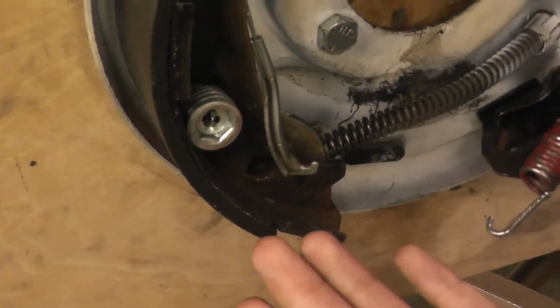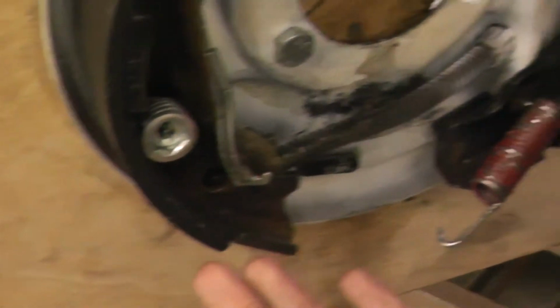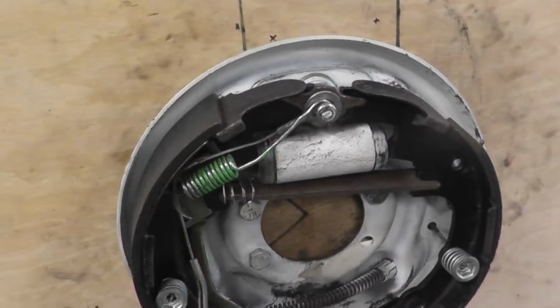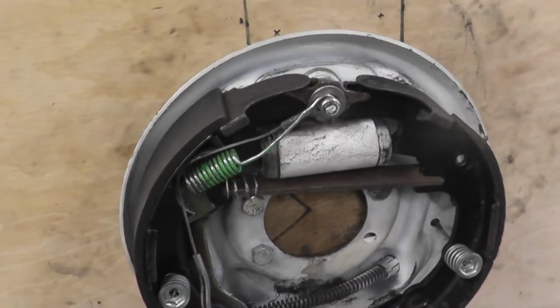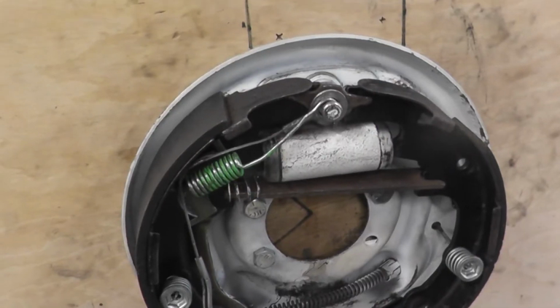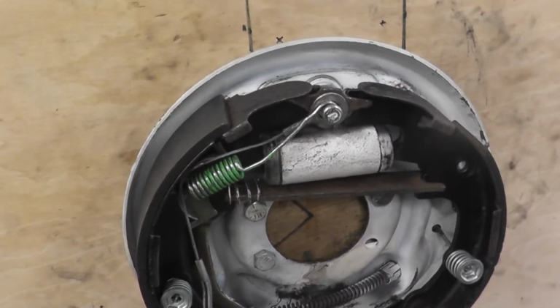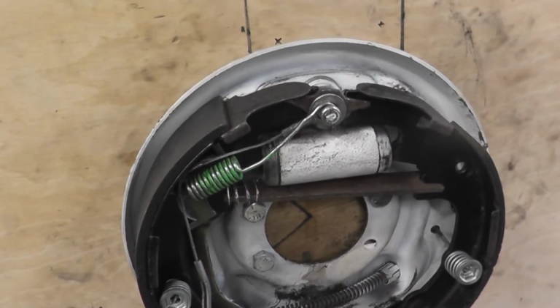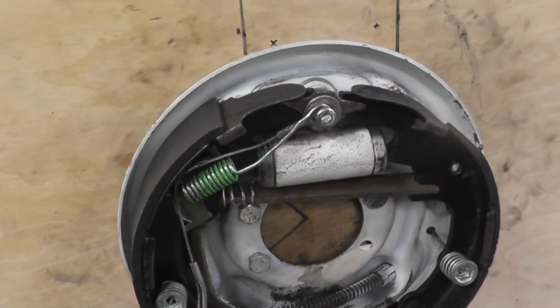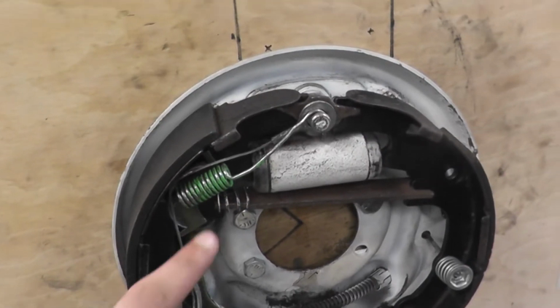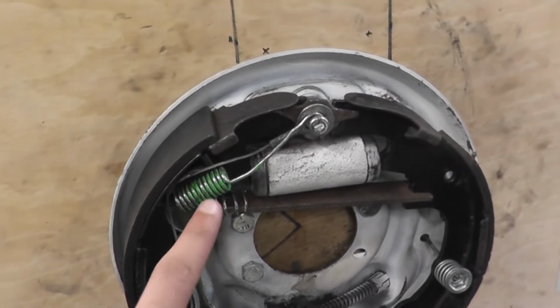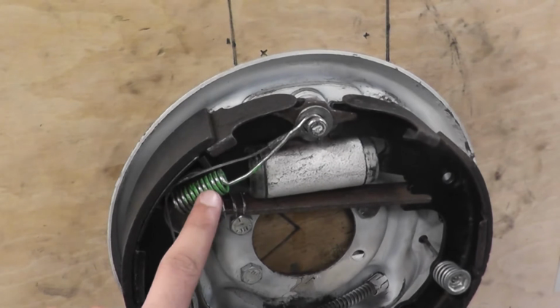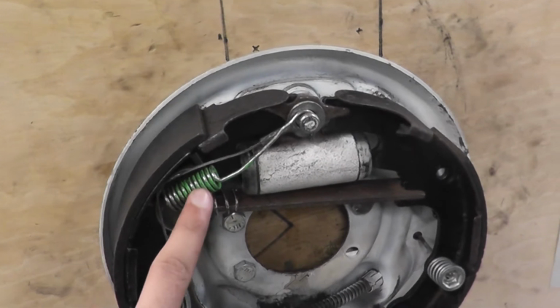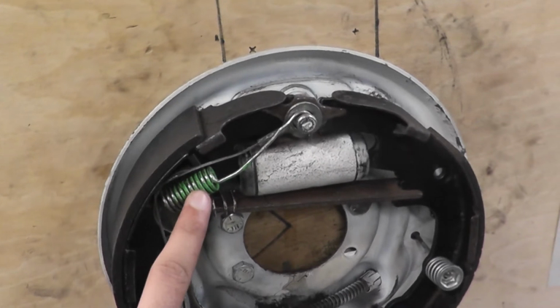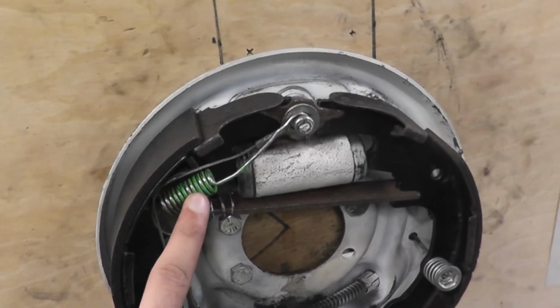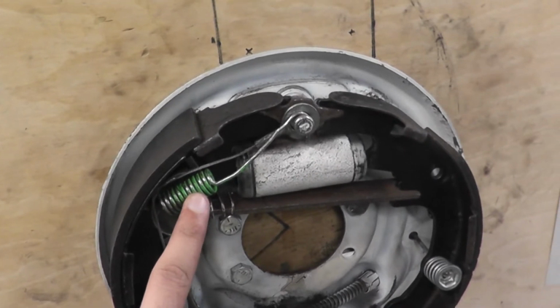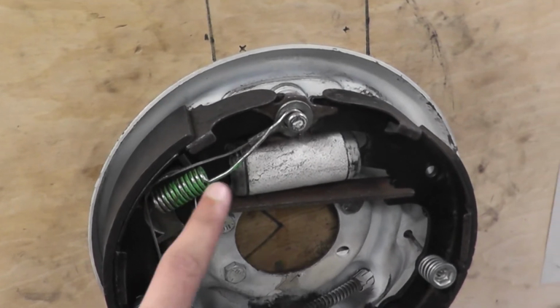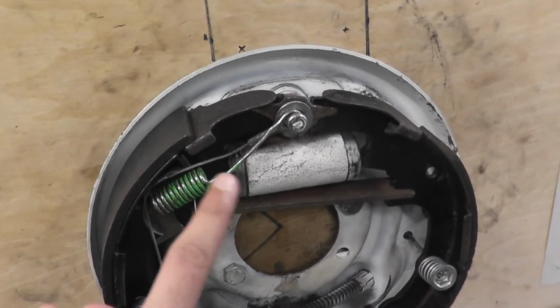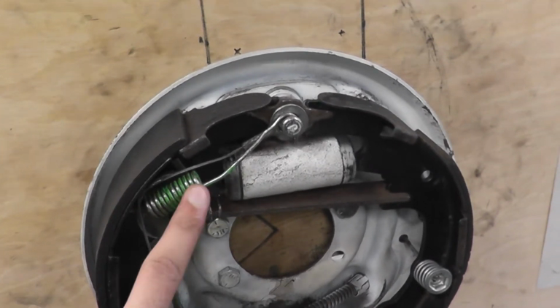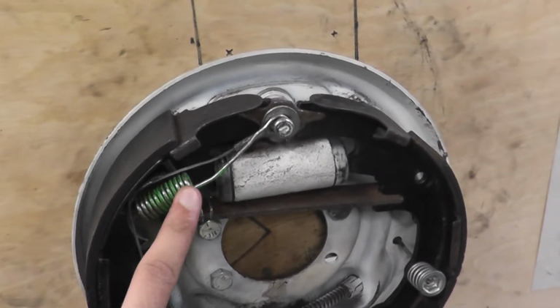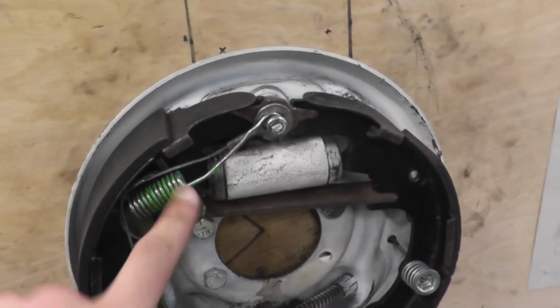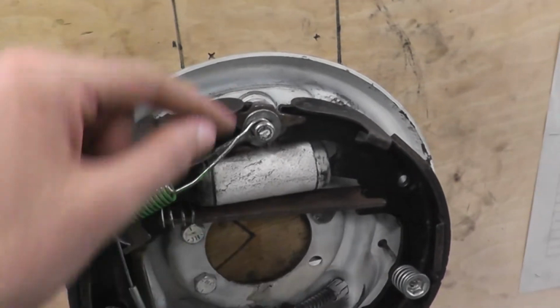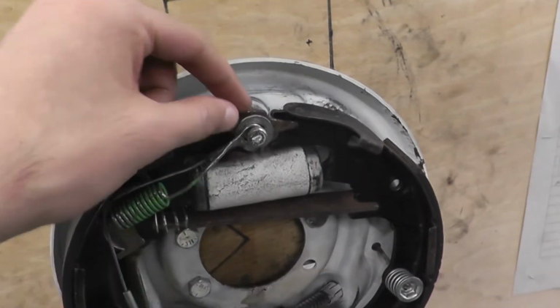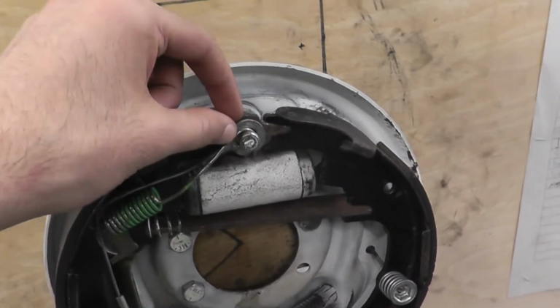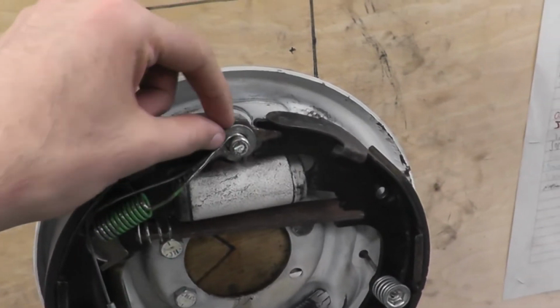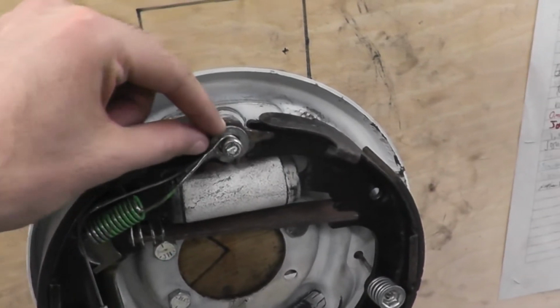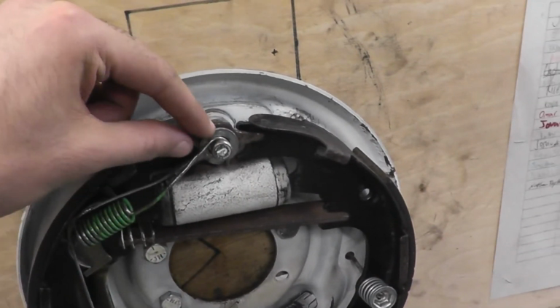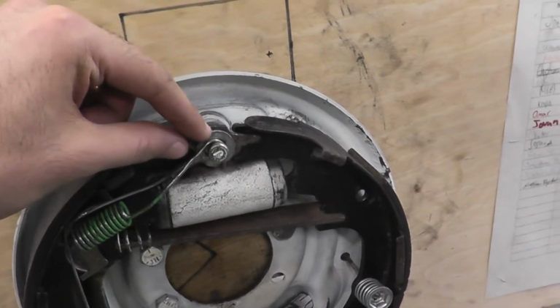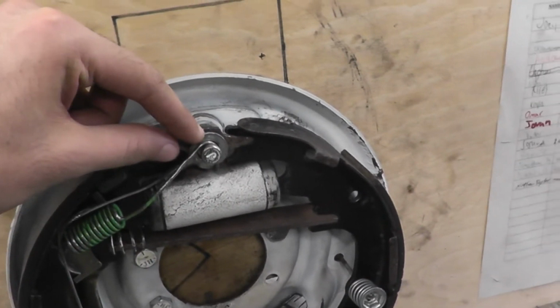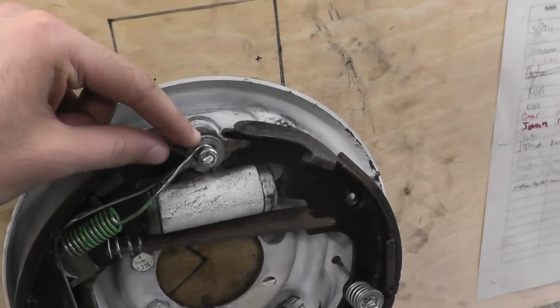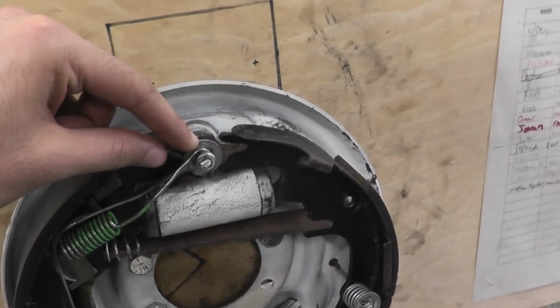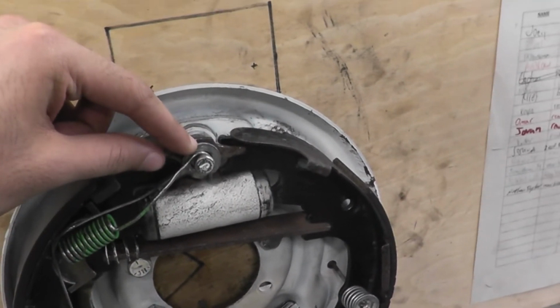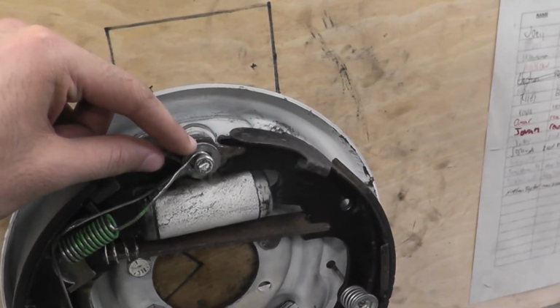The next step is to take off this spring. Once you take this off, the piece in the back should just come off.